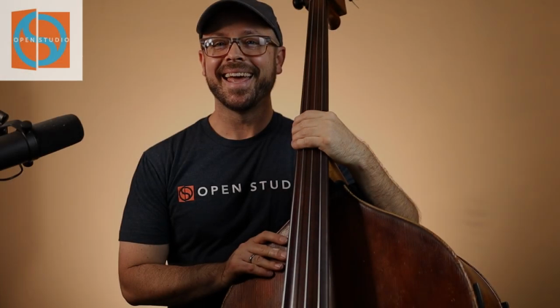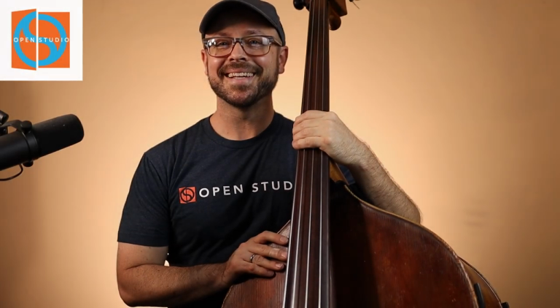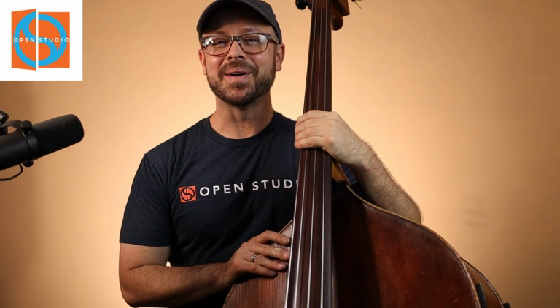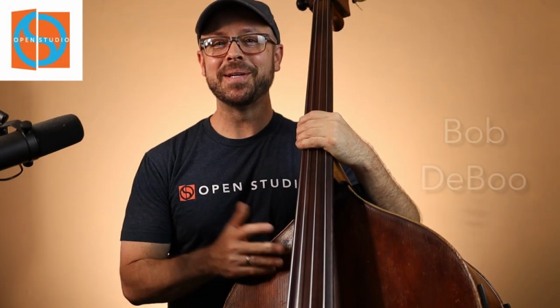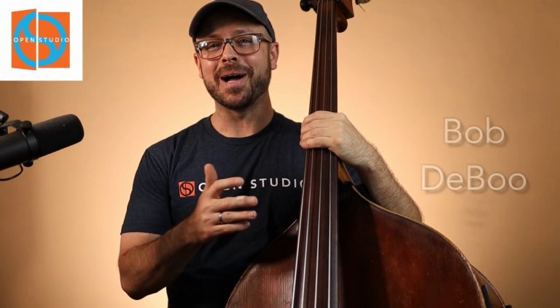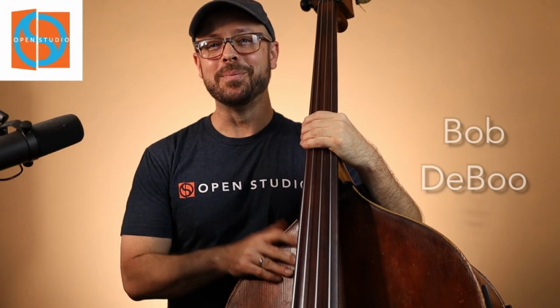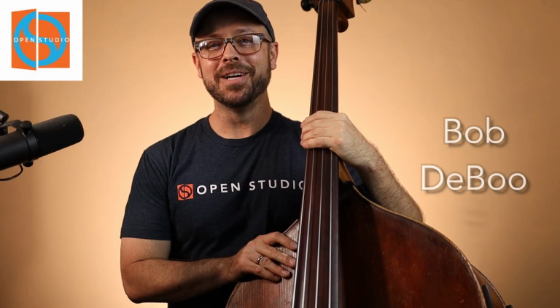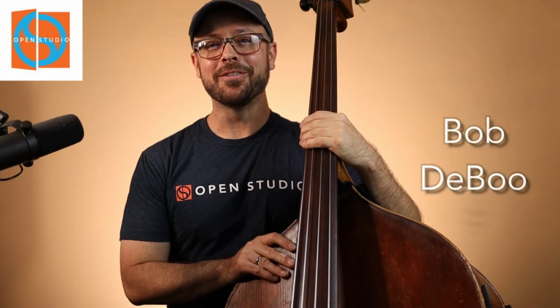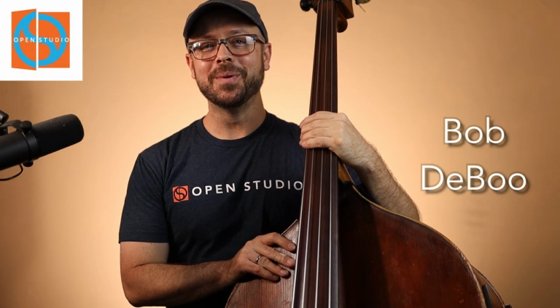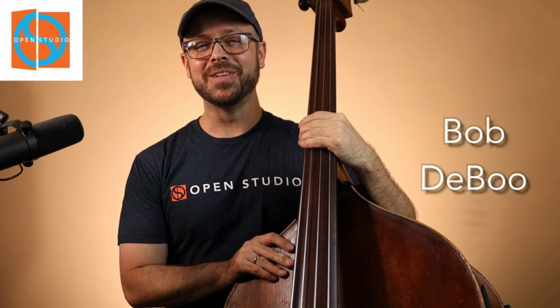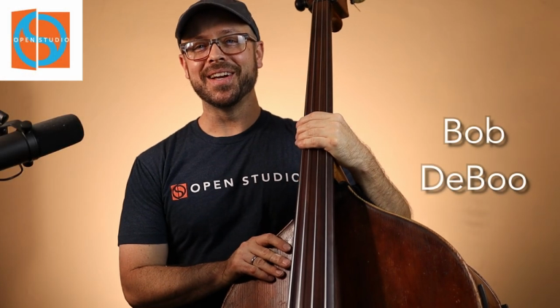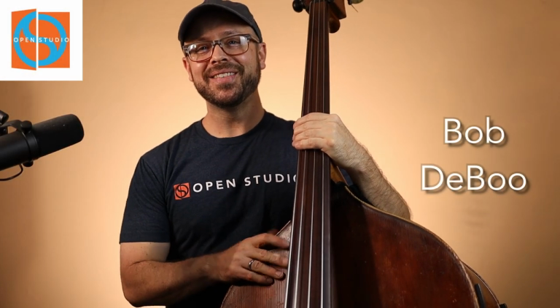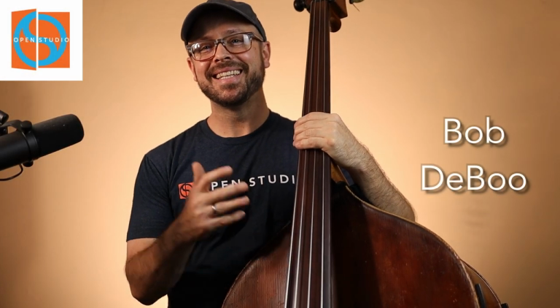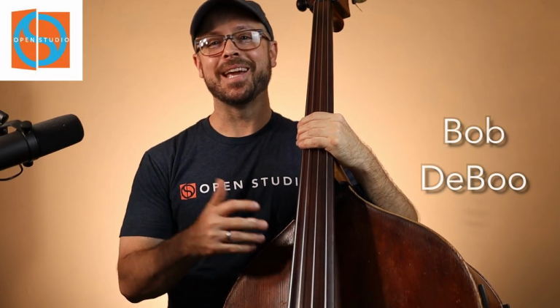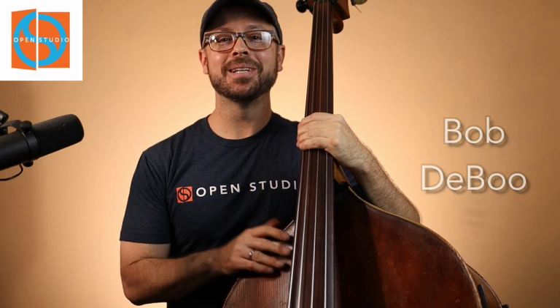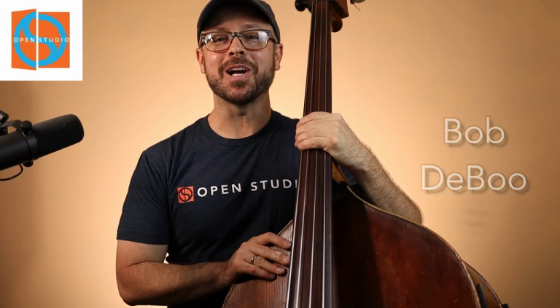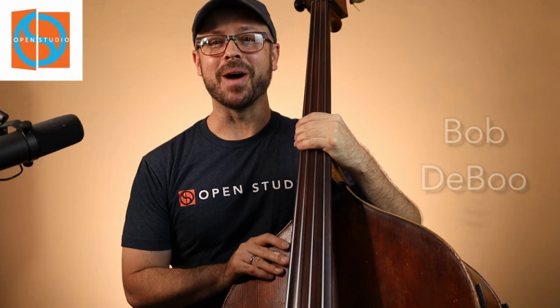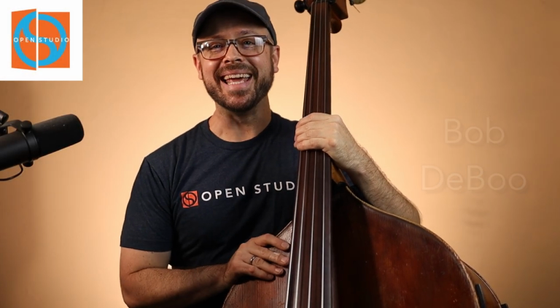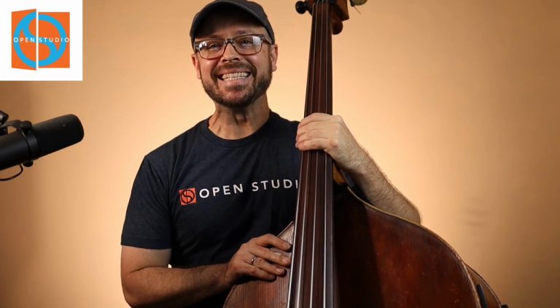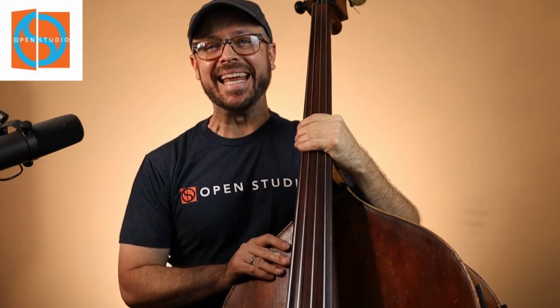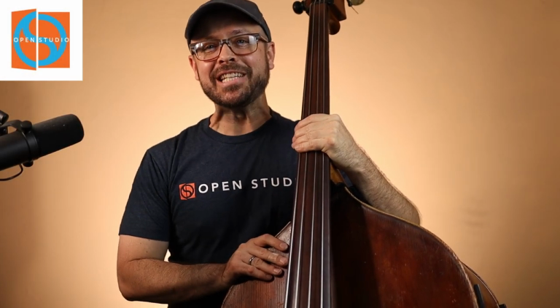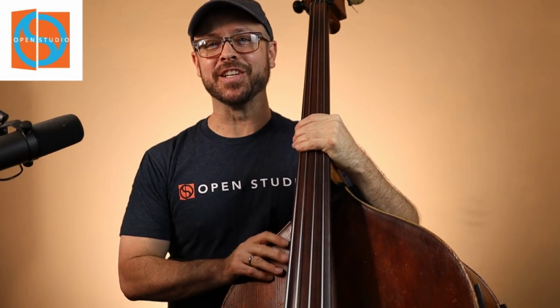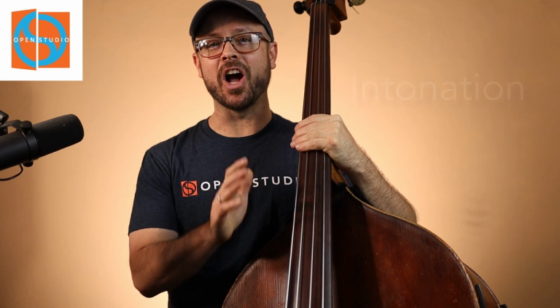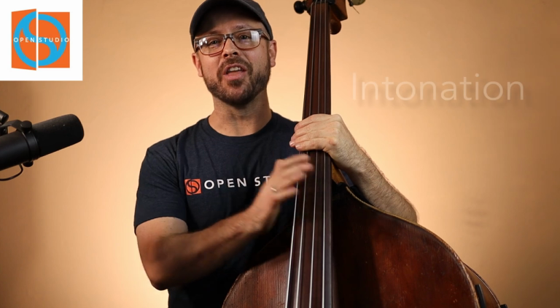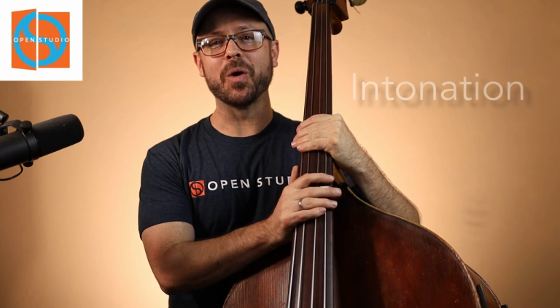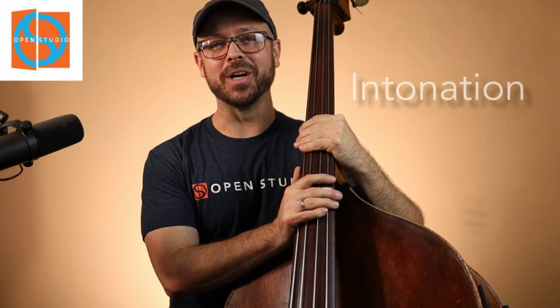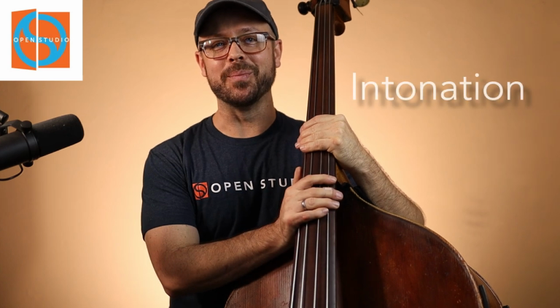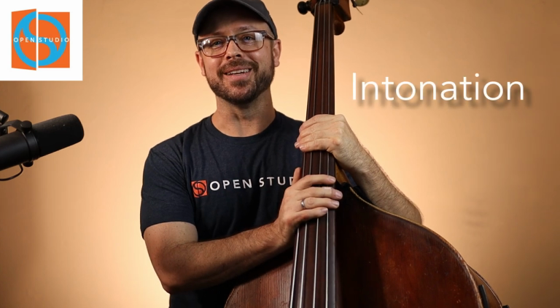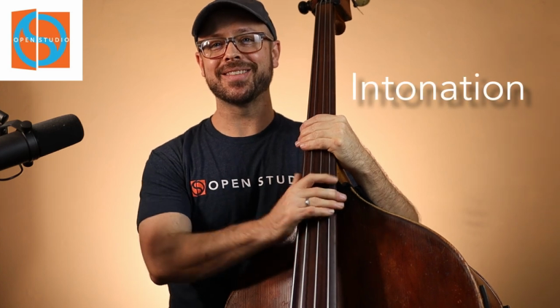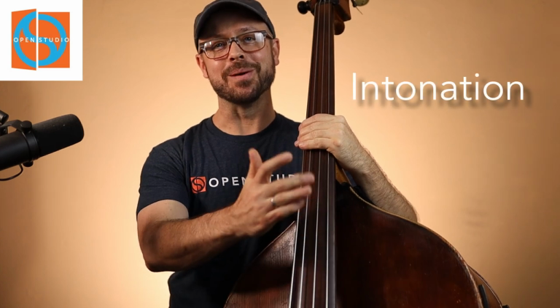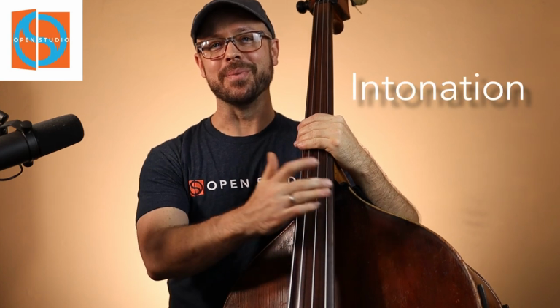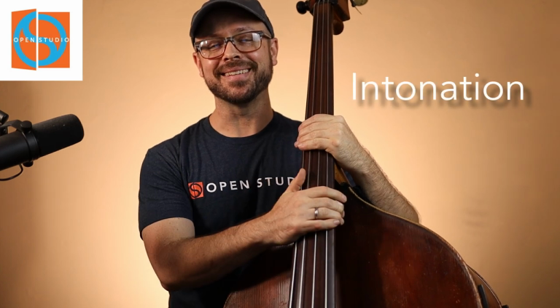Hey, how's it going? Bob DeBoo here for Open Studio. Today we're going to talk about intonation on the upright bass, the double bass.